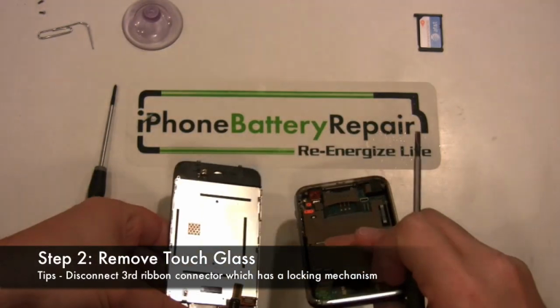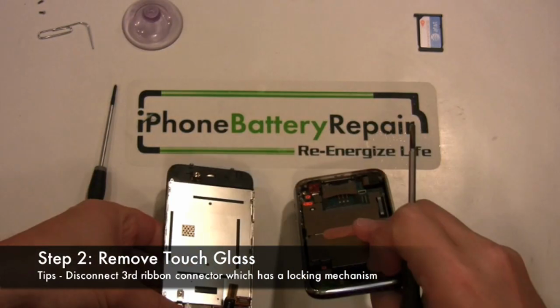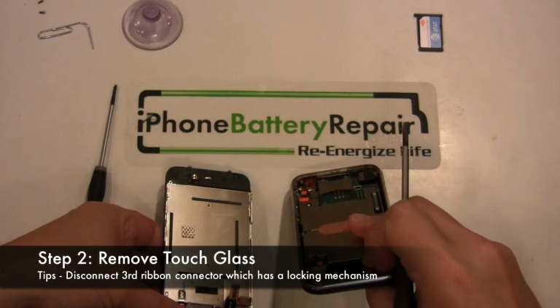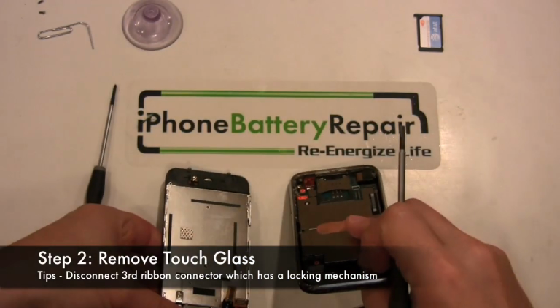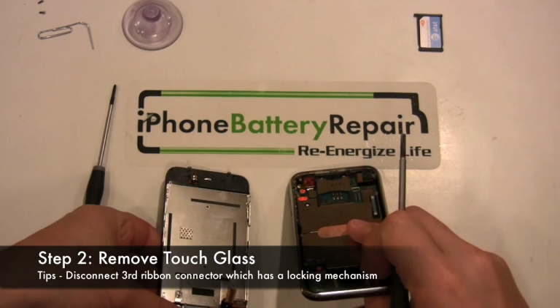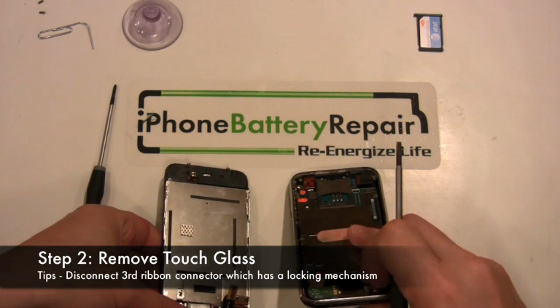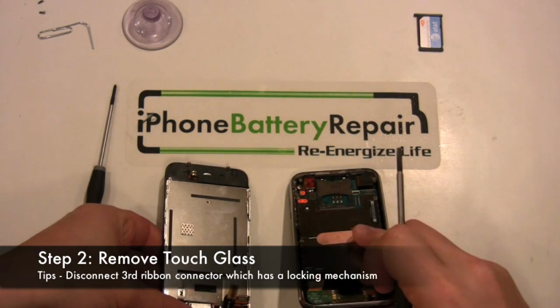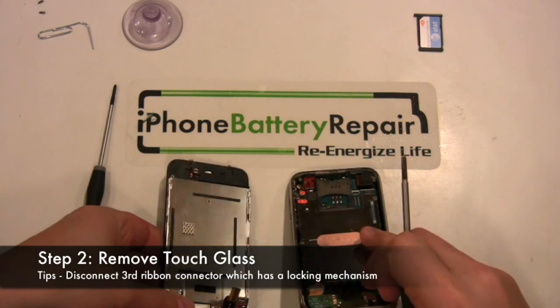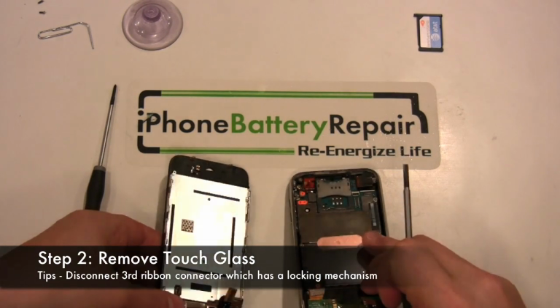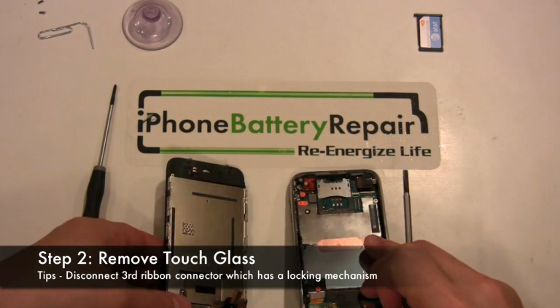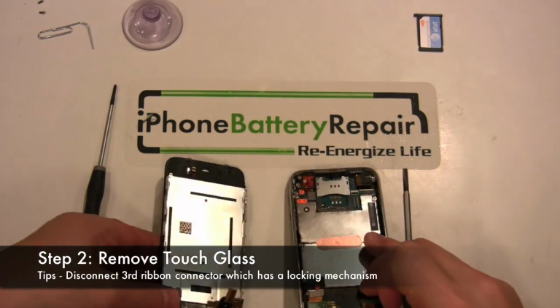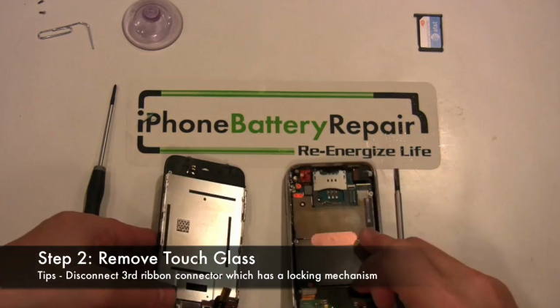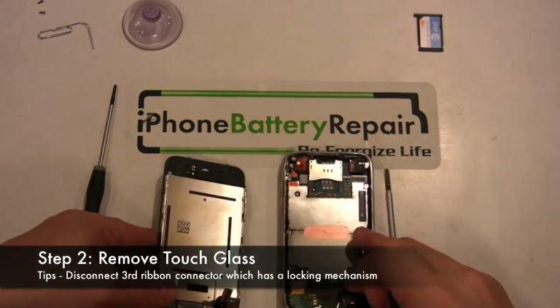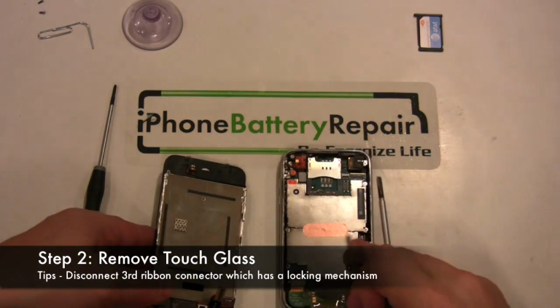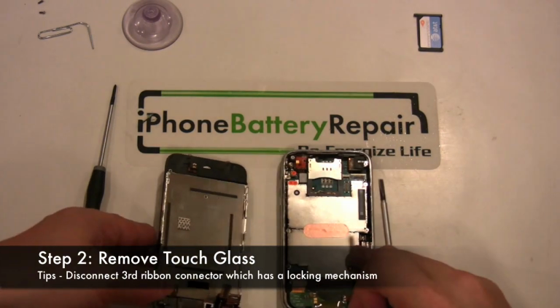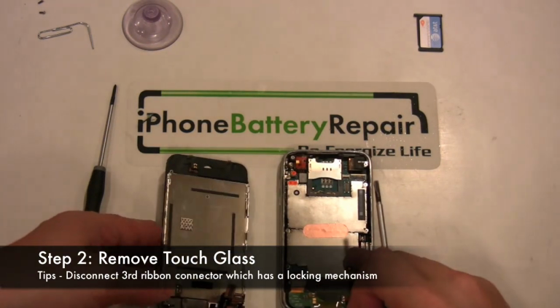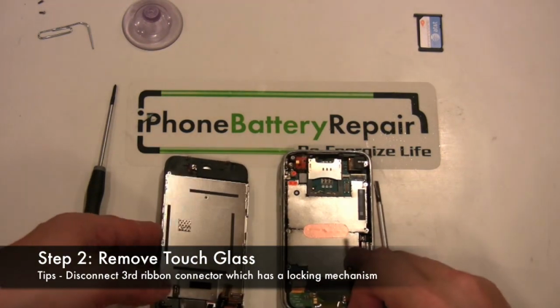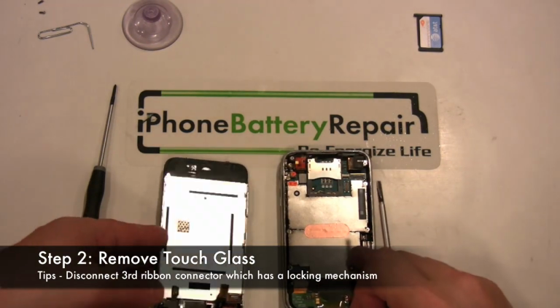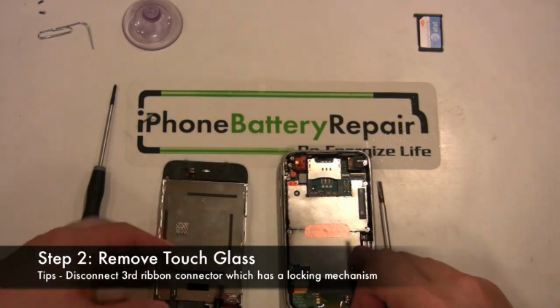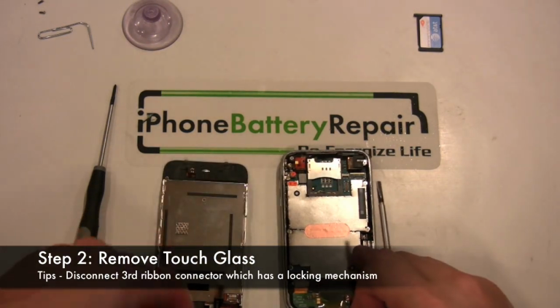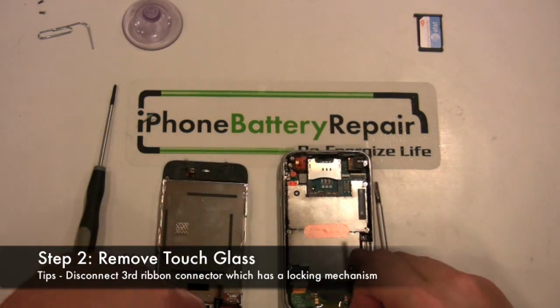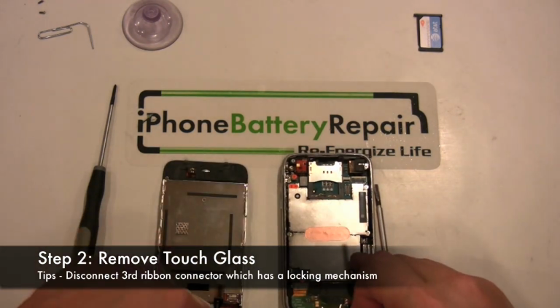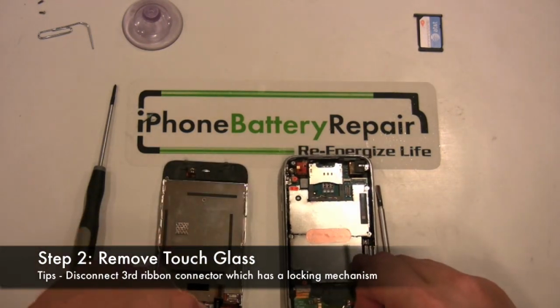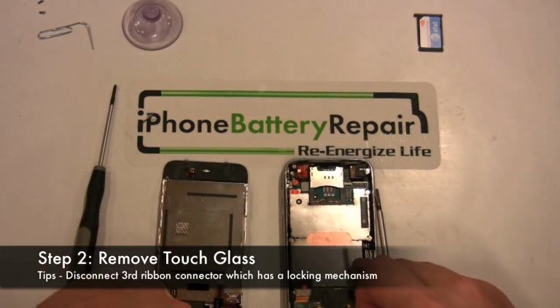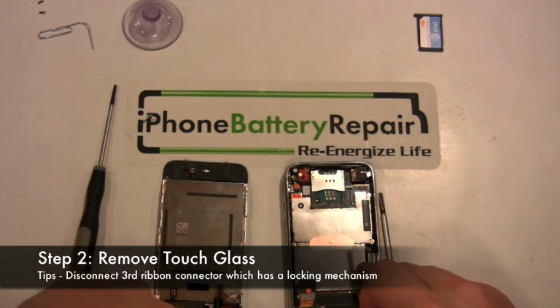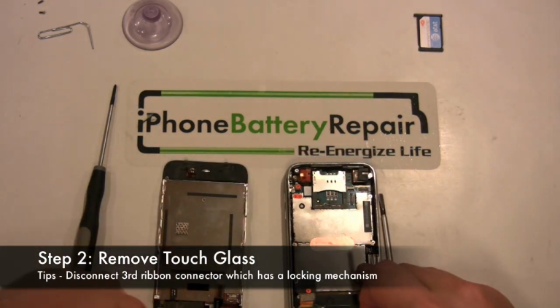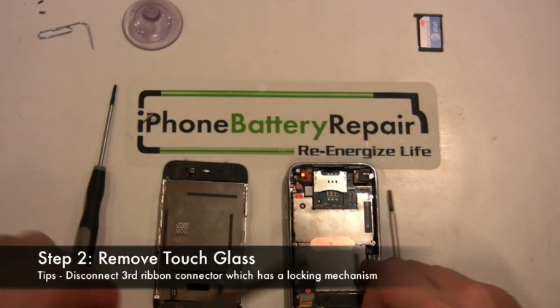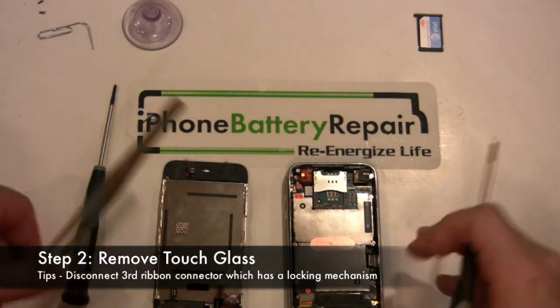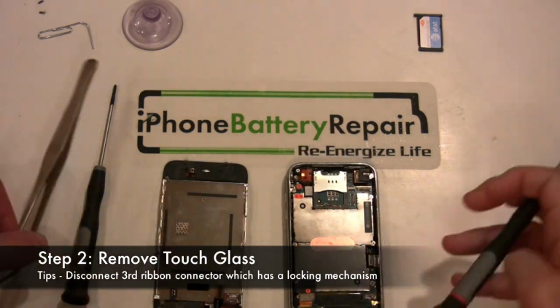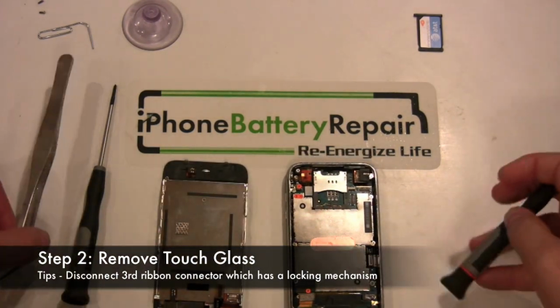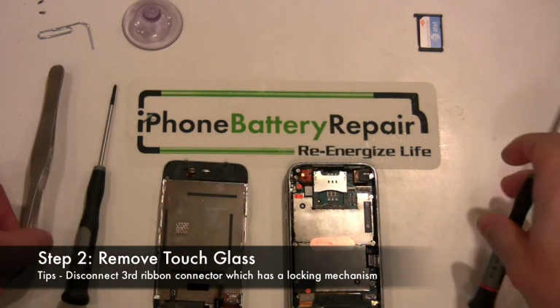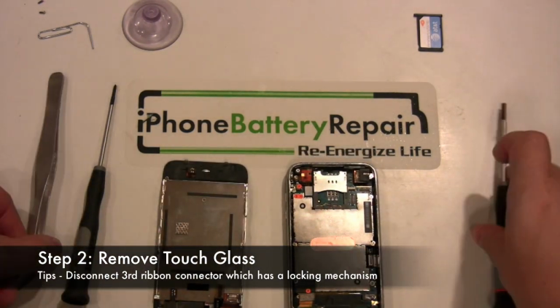Note: this third connector is the most difficult to reconnect during reassembly.